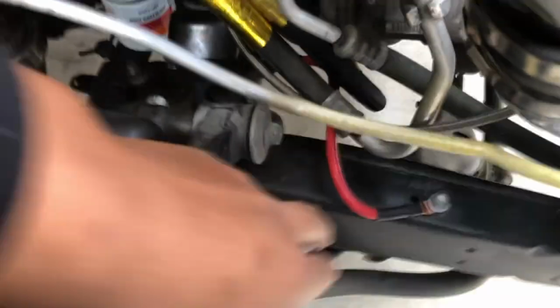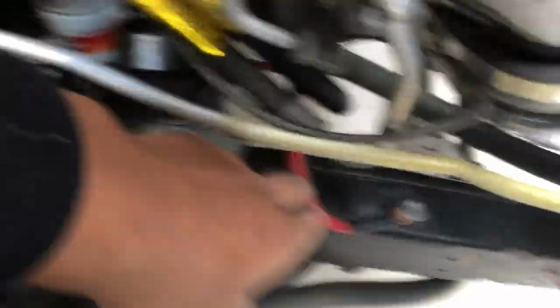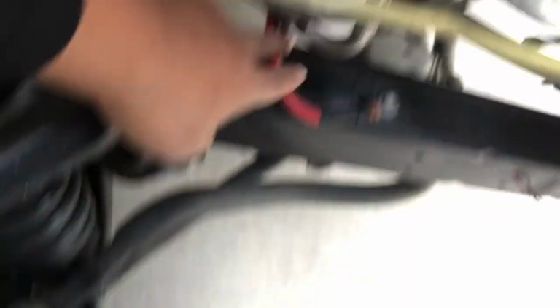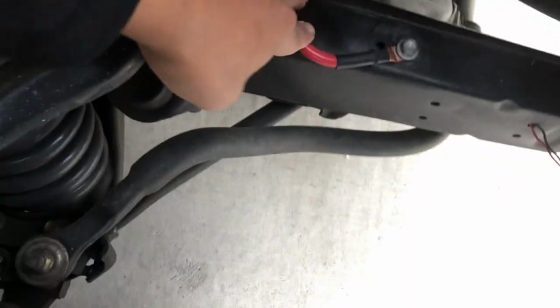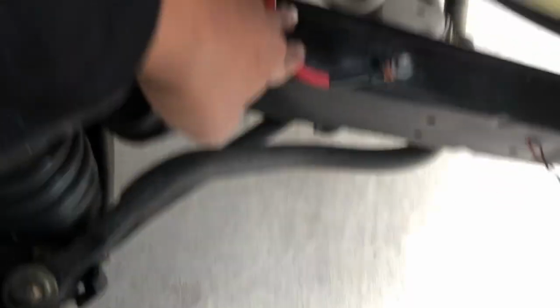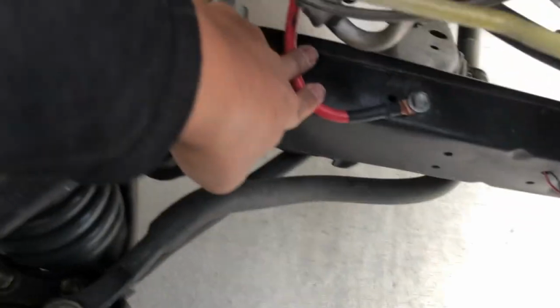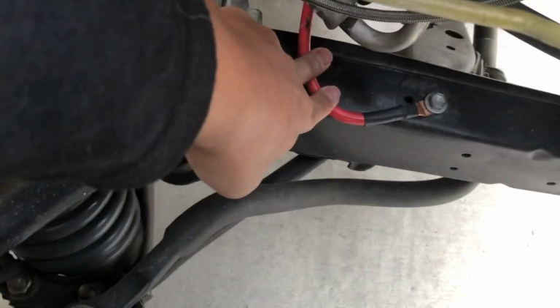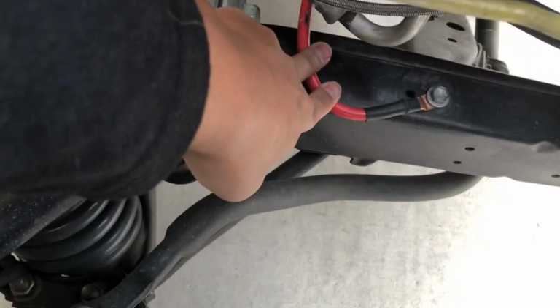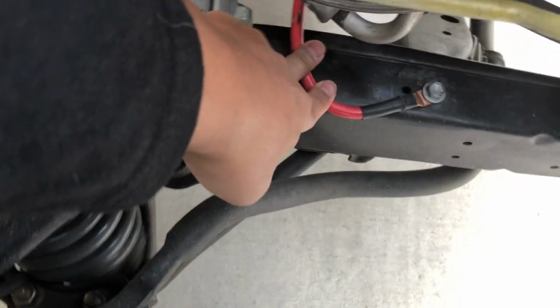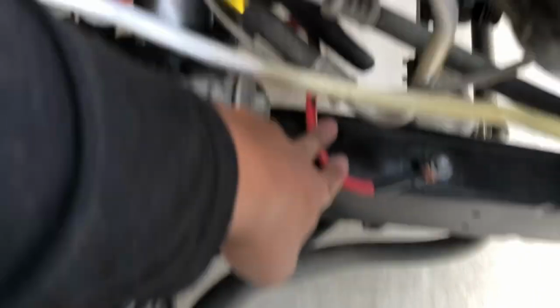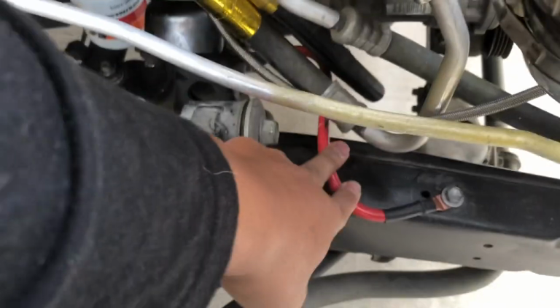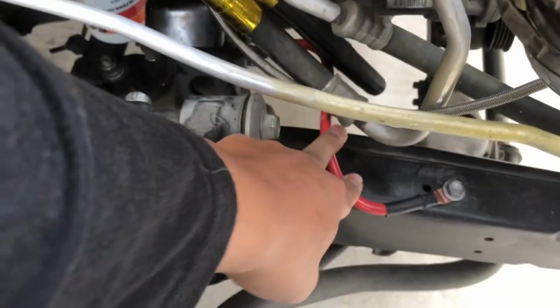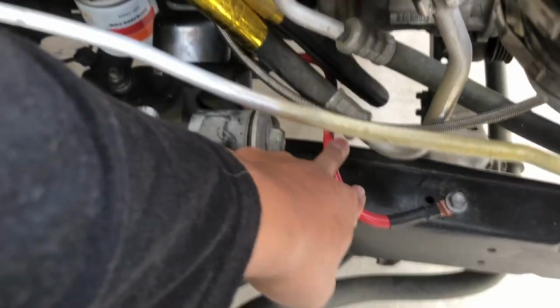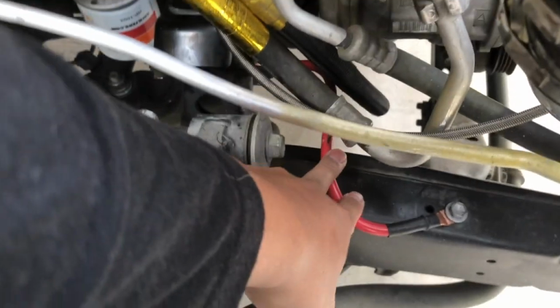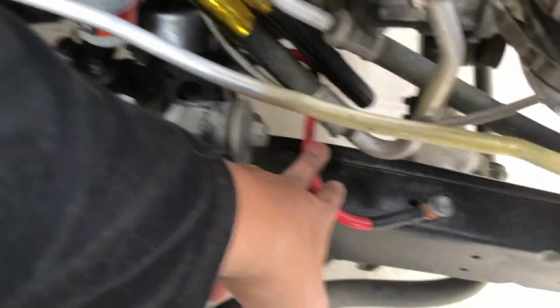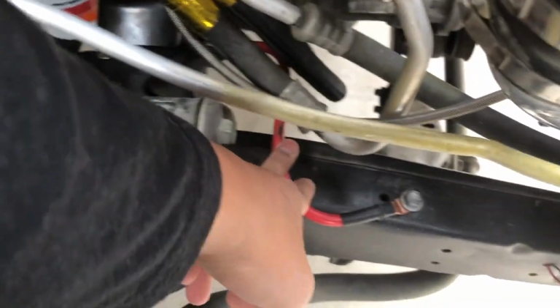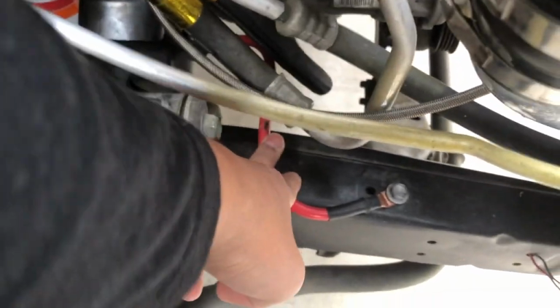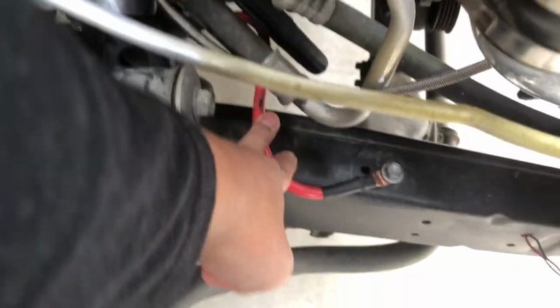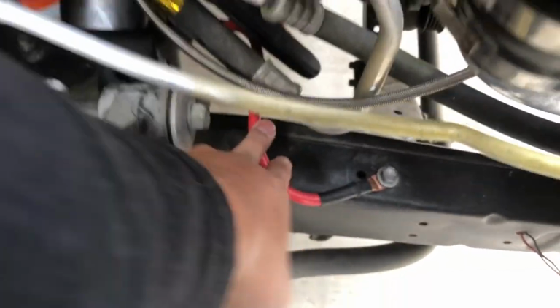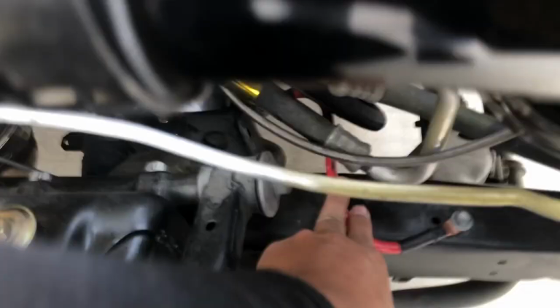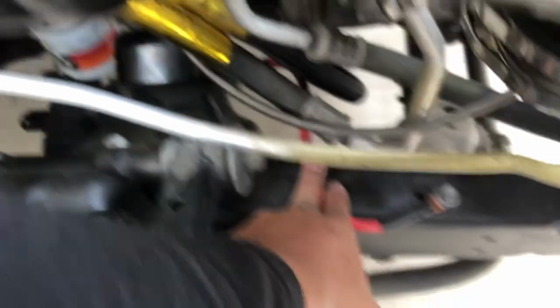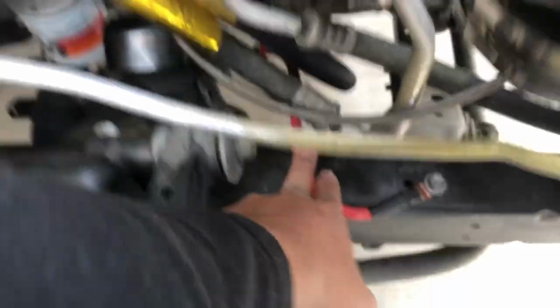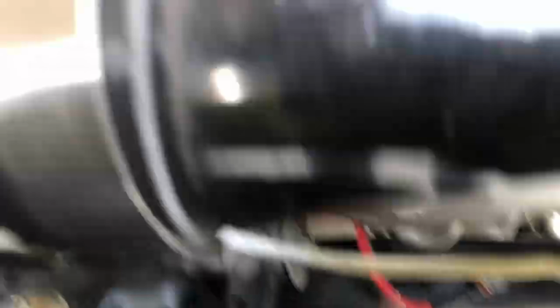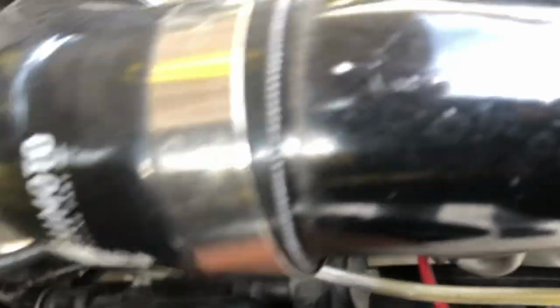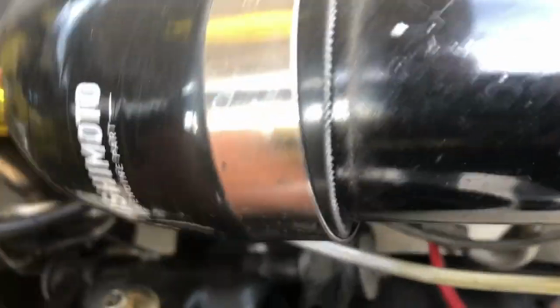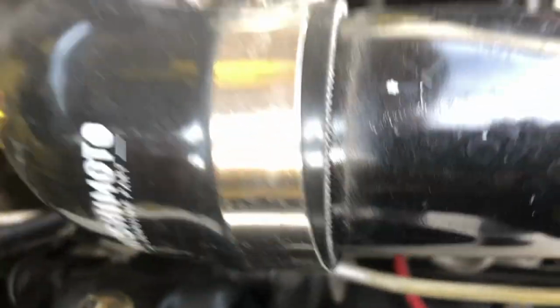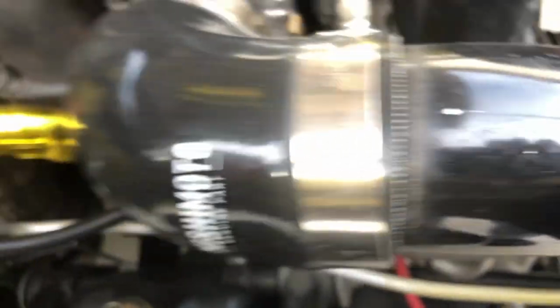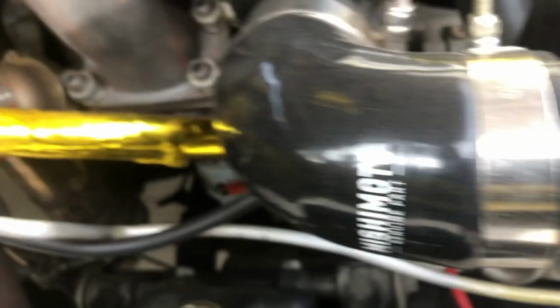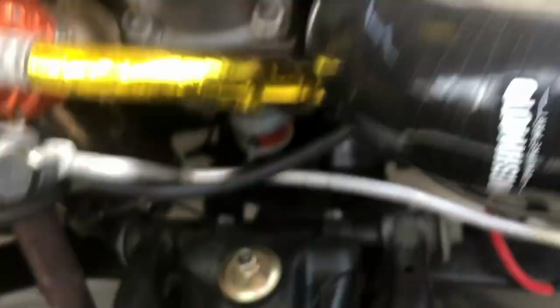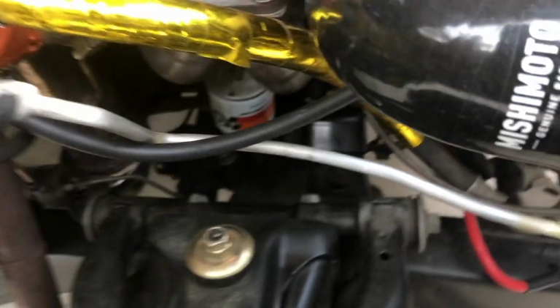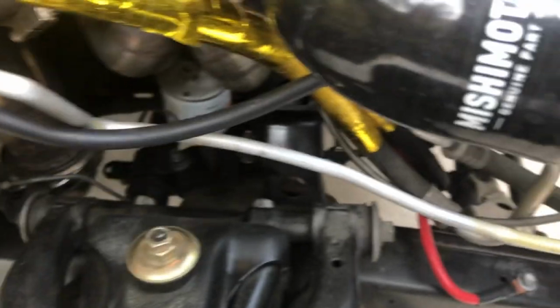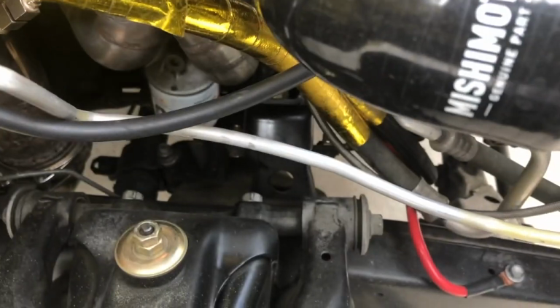I also have this connected to the block — there's a ground there.